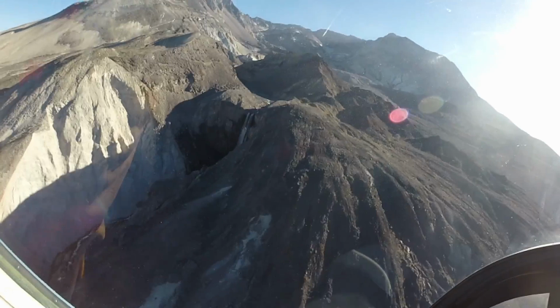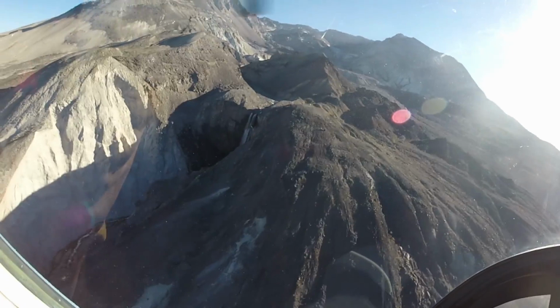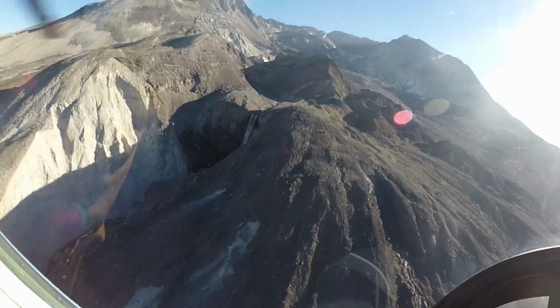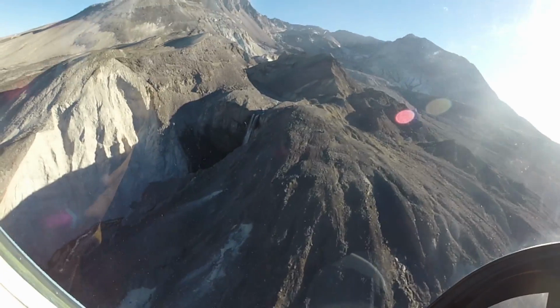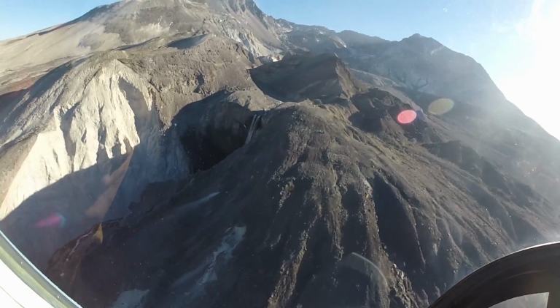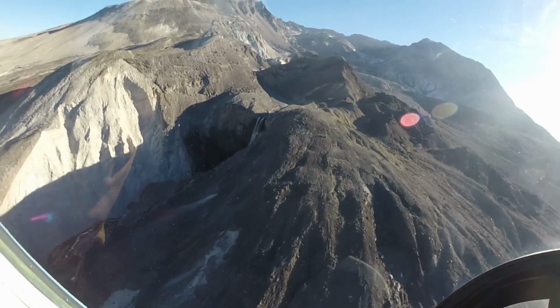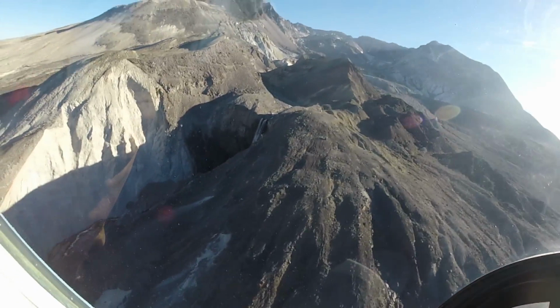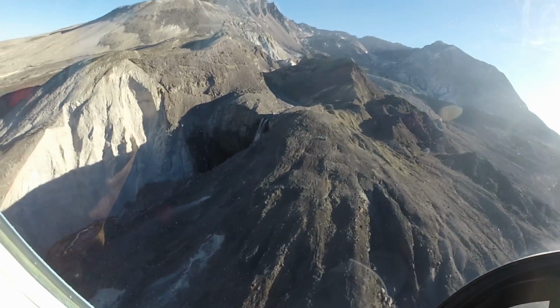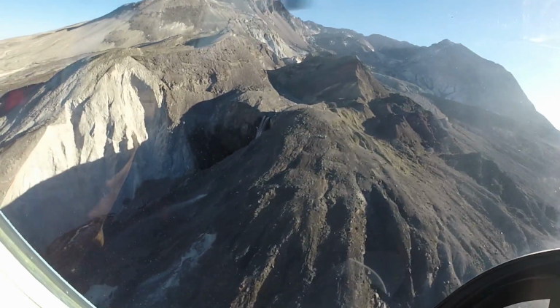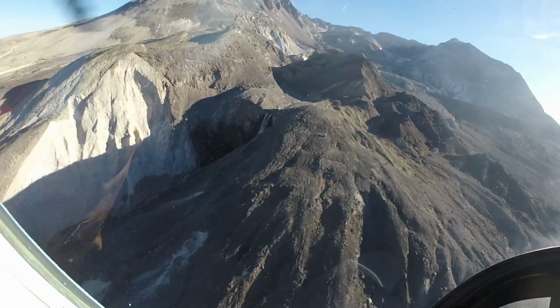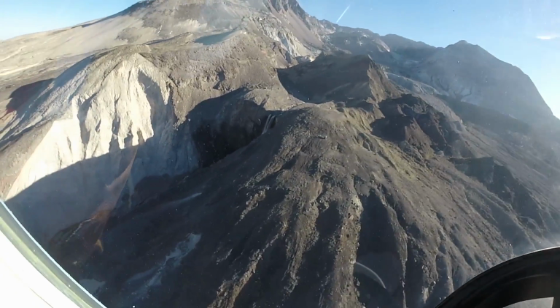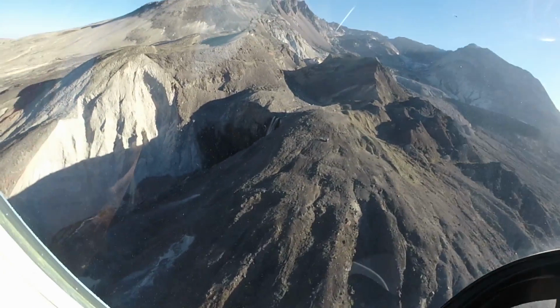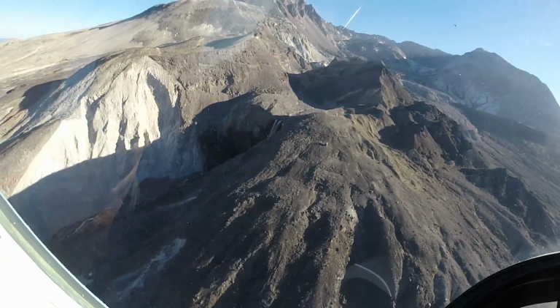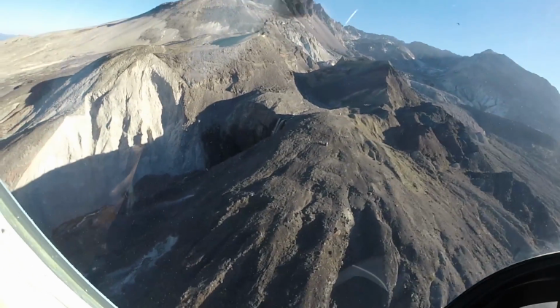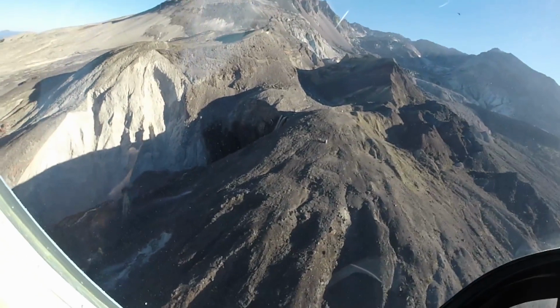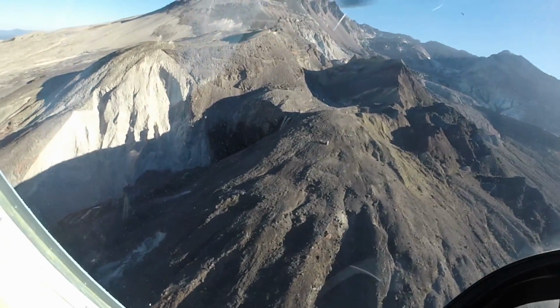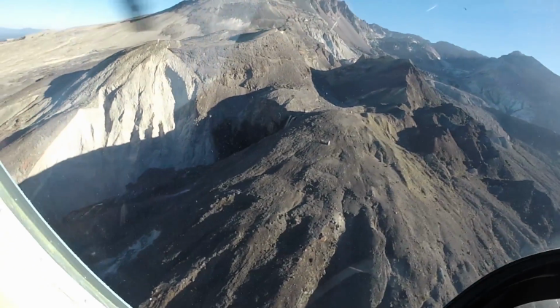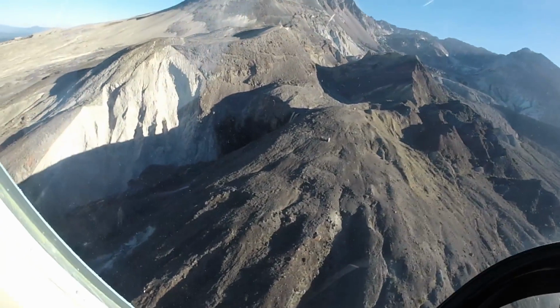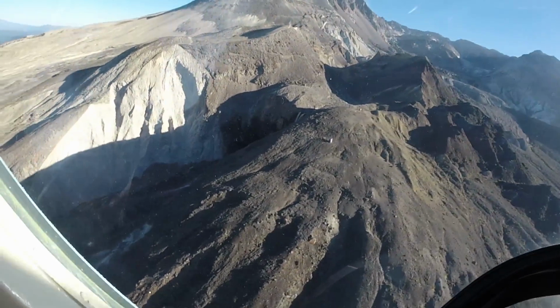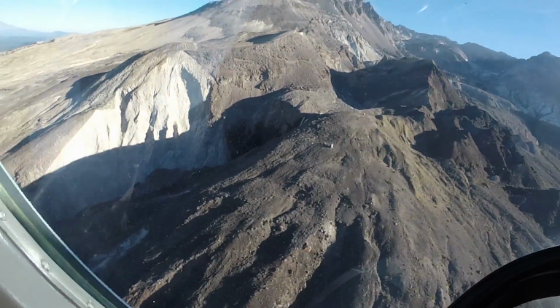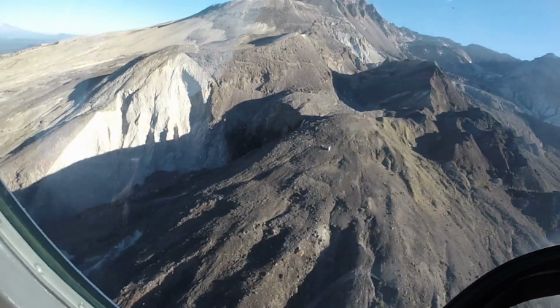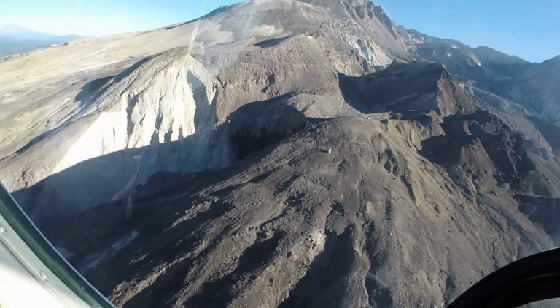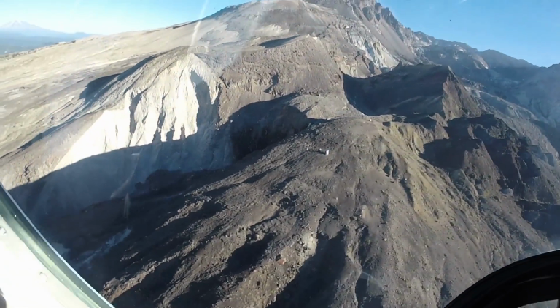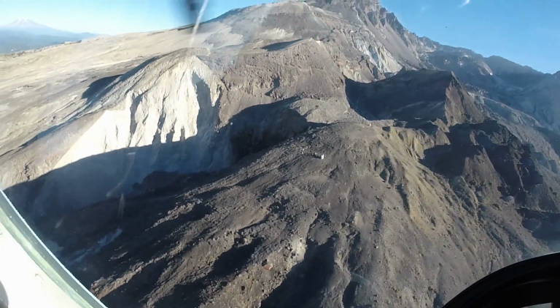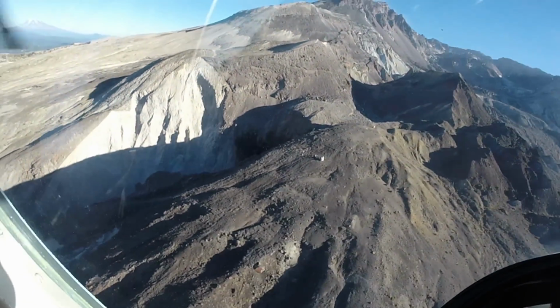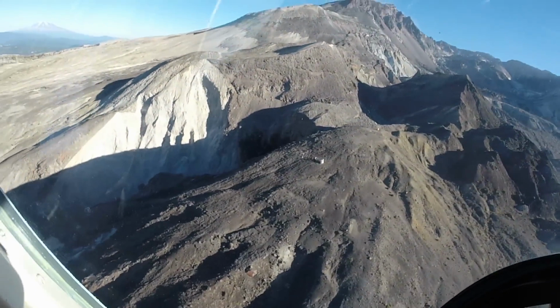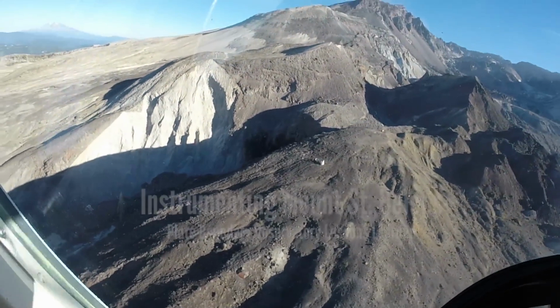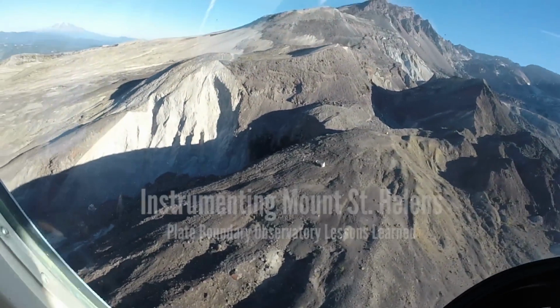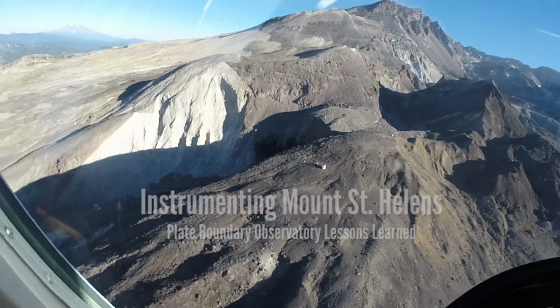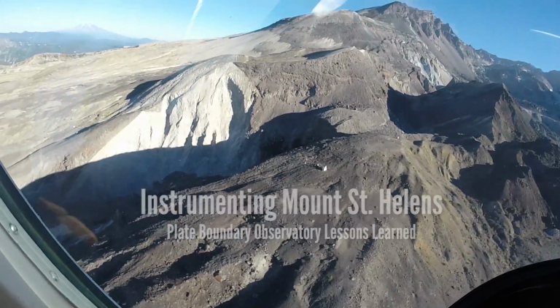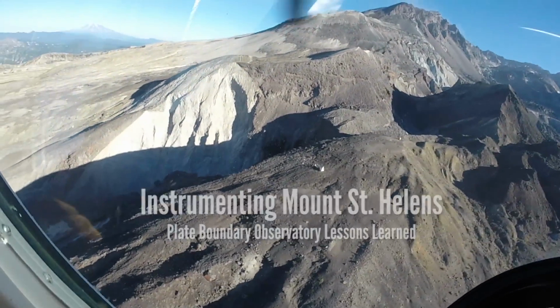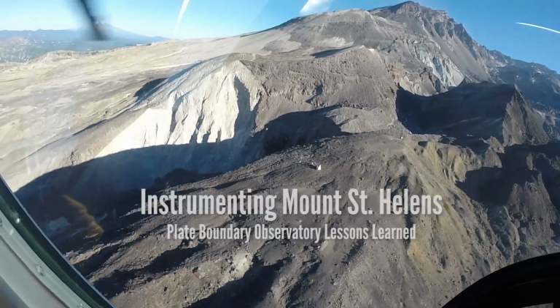Weather and location present significant challenges at Mount St. Helens. You can't drive there, and in the wintertime you can't walk there either.